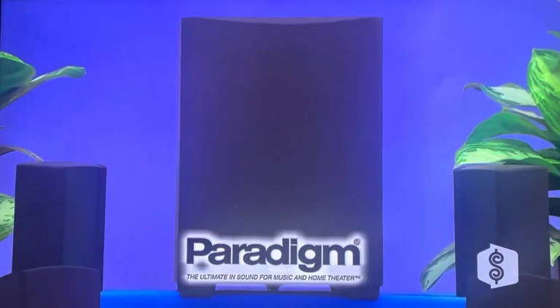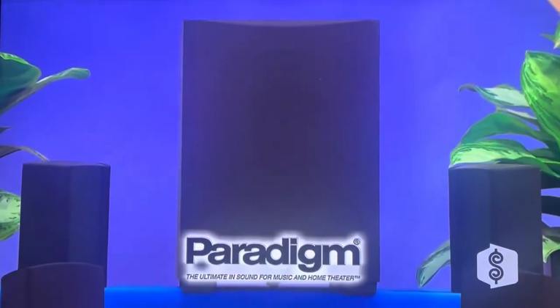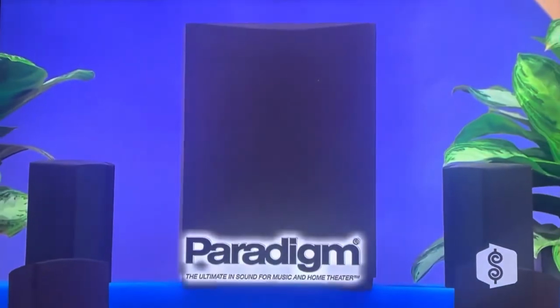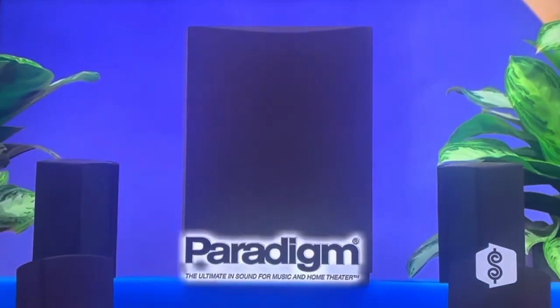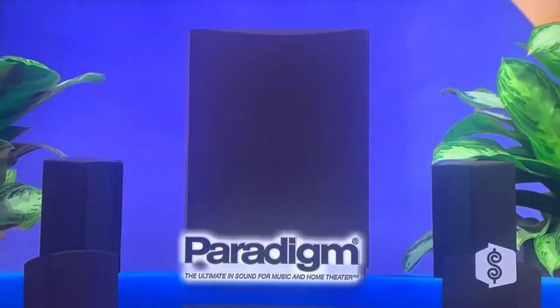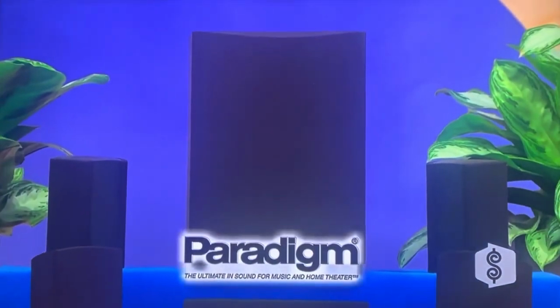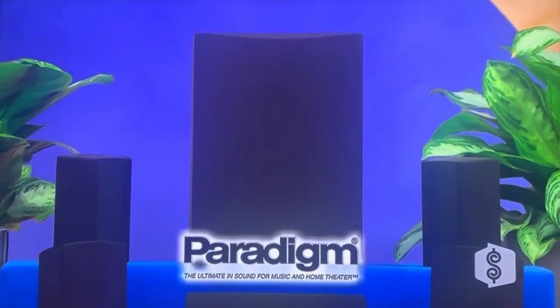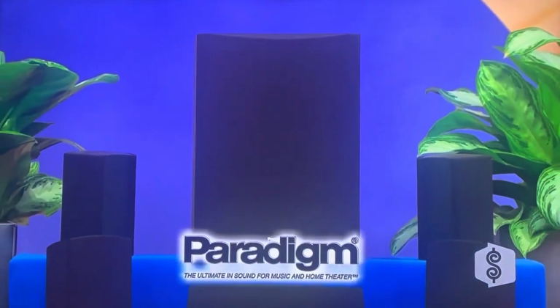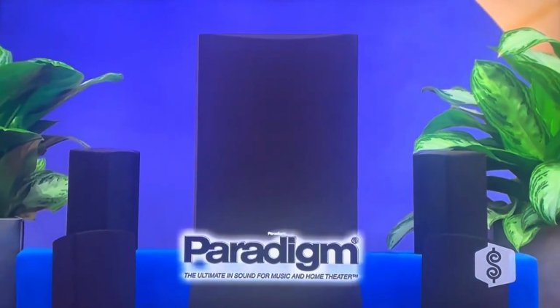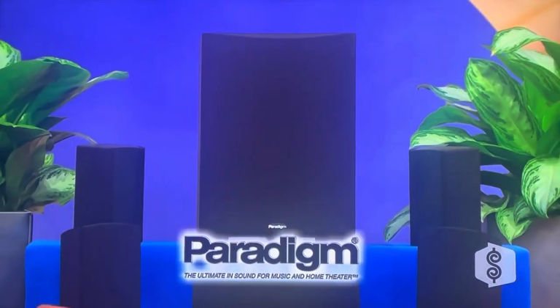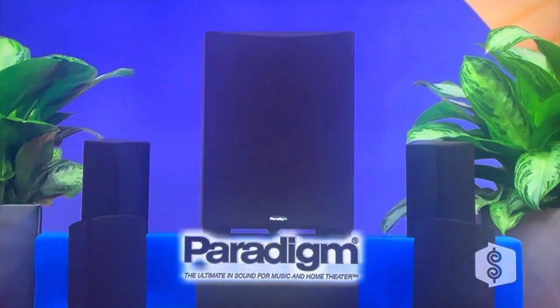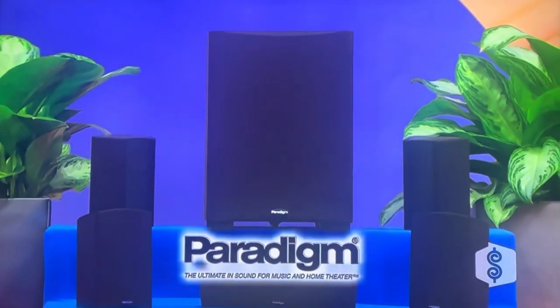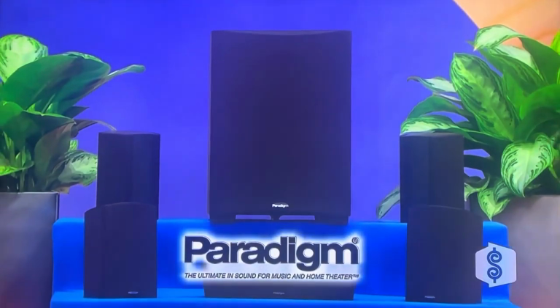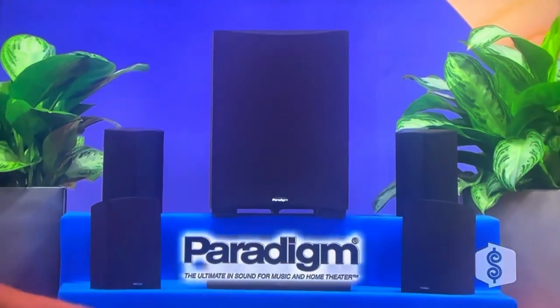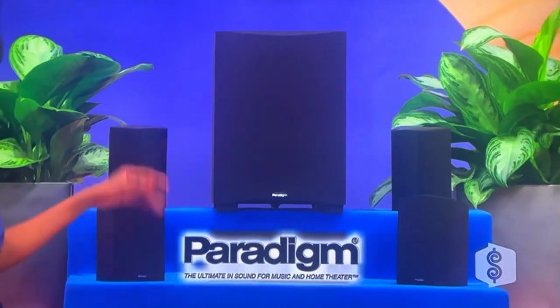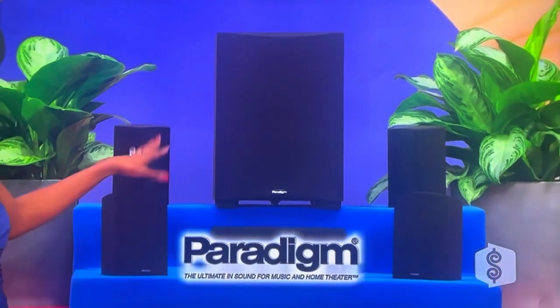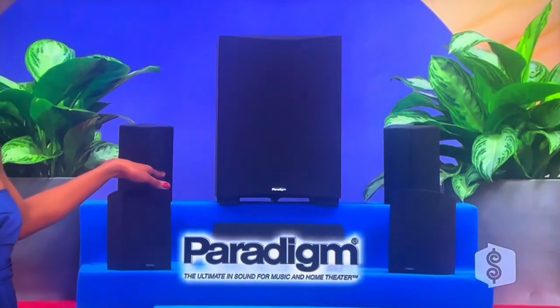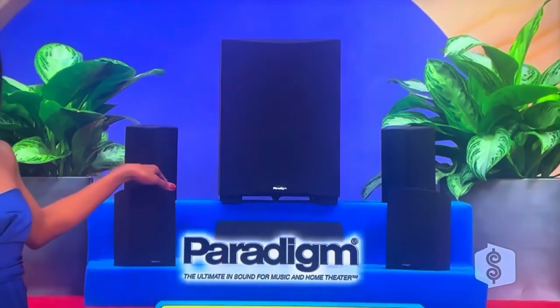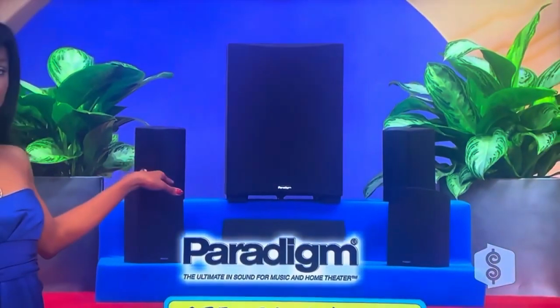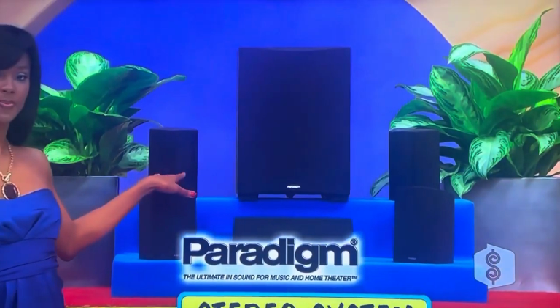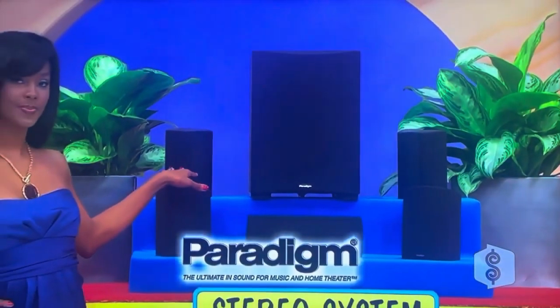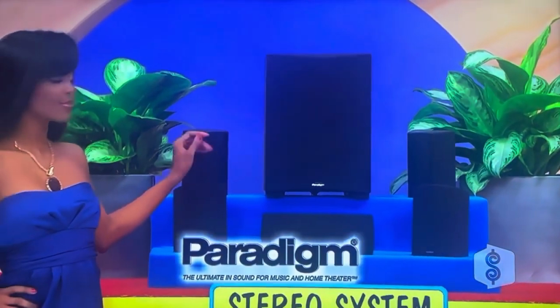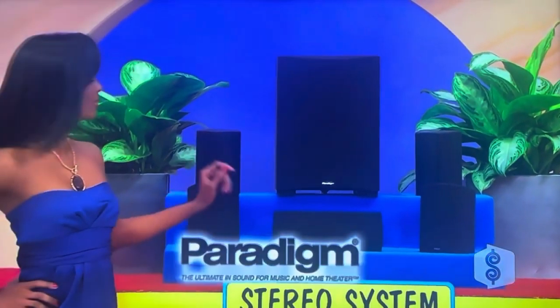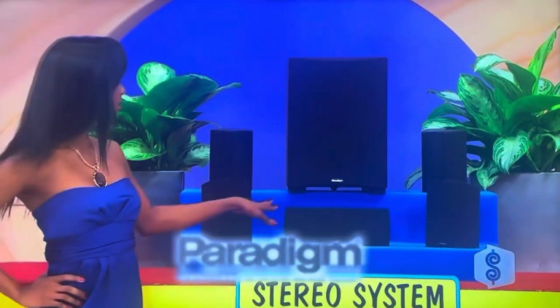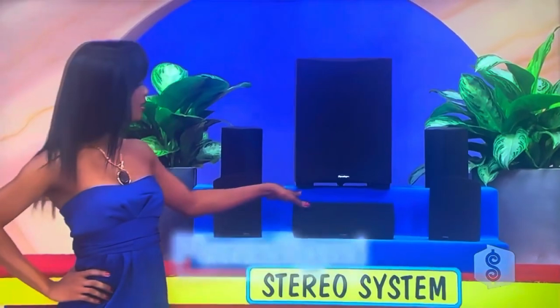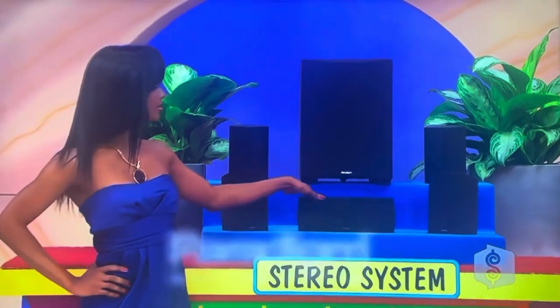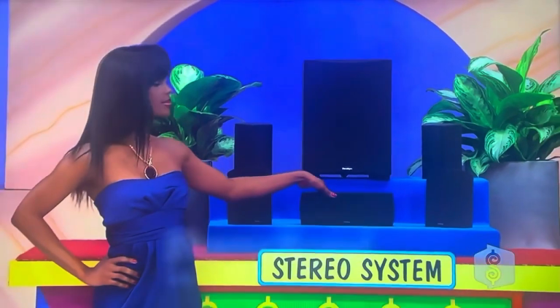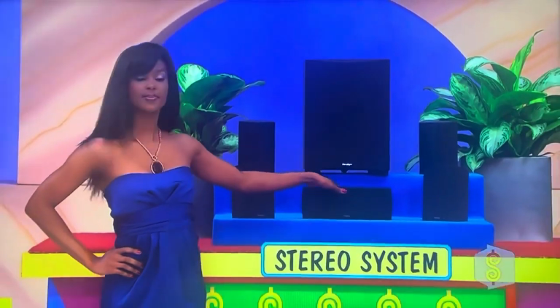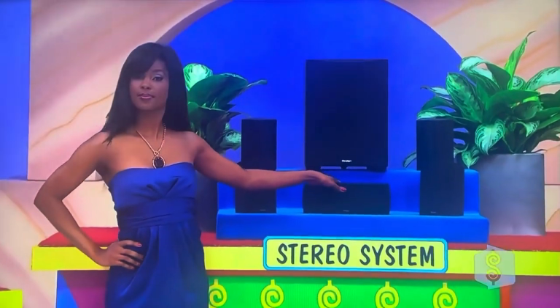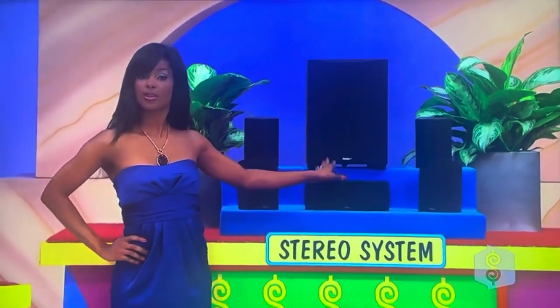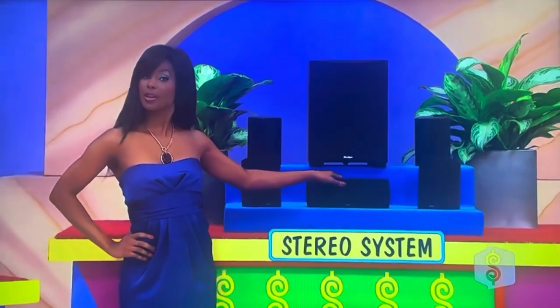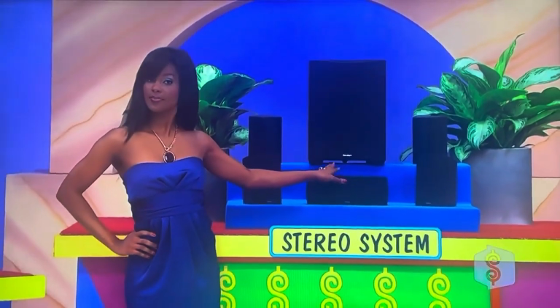The Paradigm Cinema Home Theater System recreates movie theater and concert performances in your home. Check out Paradigm.com for more details.